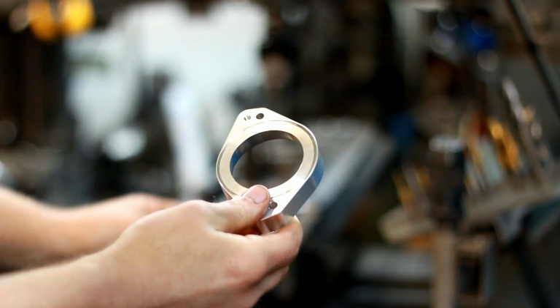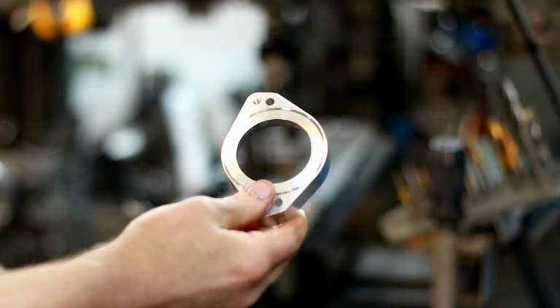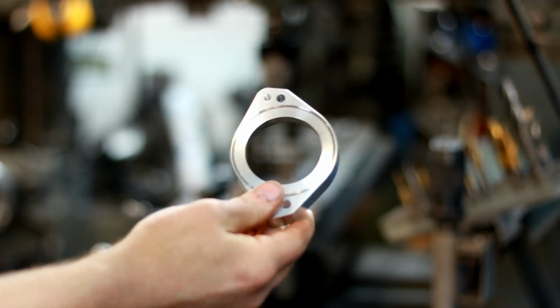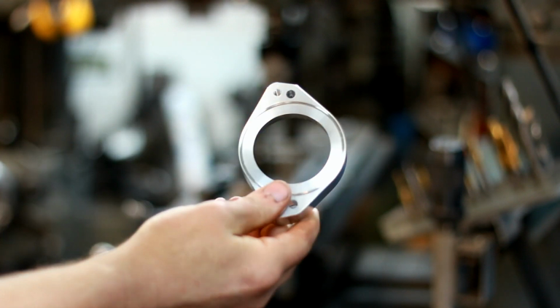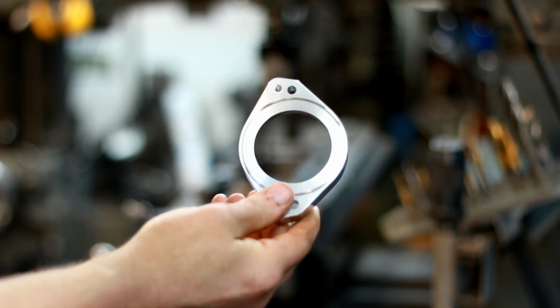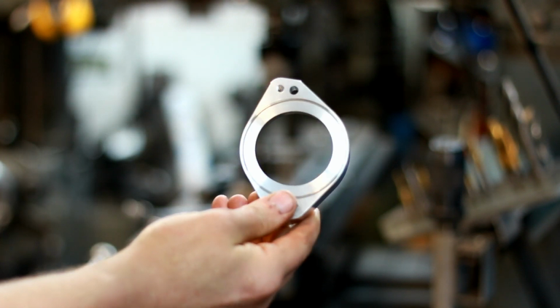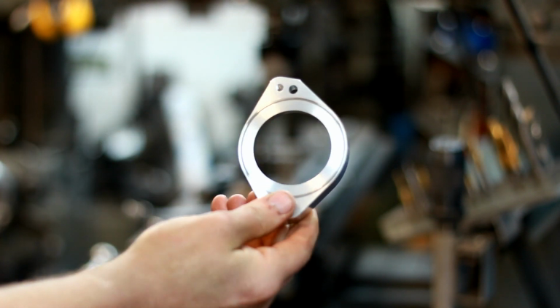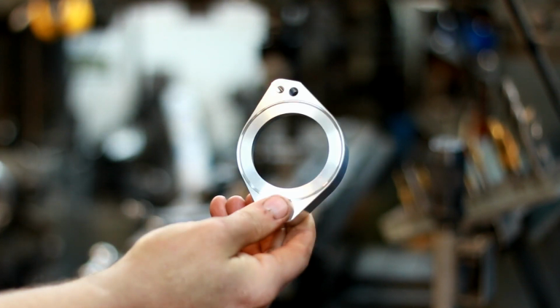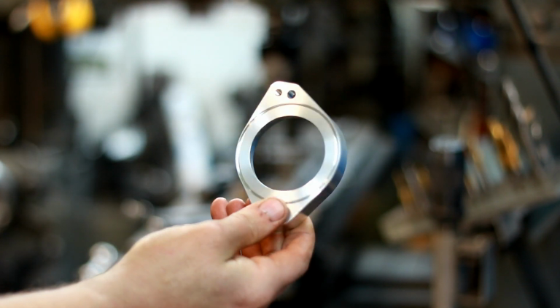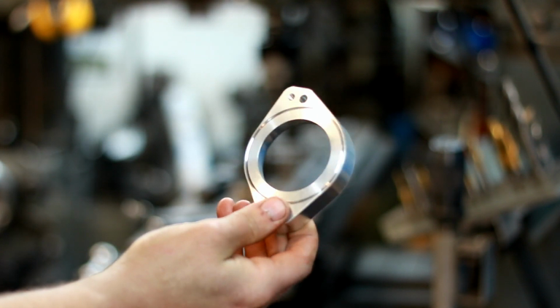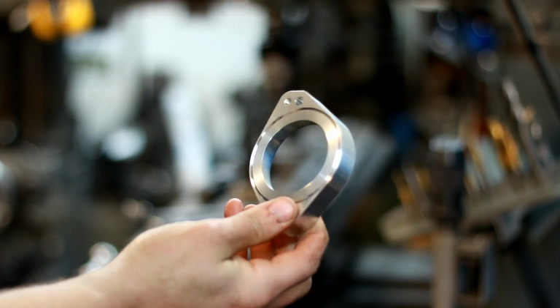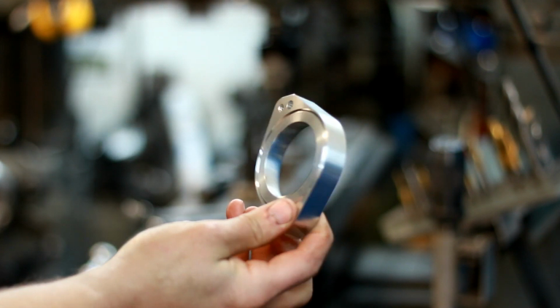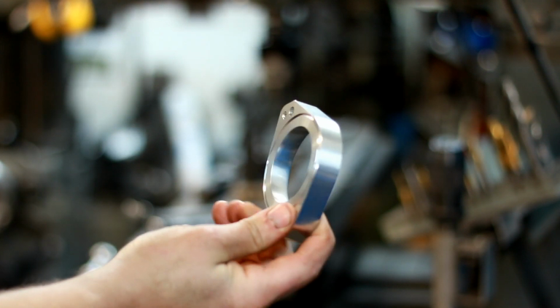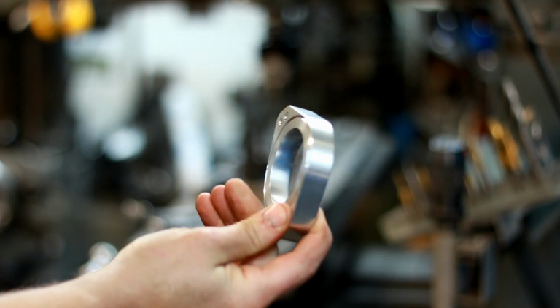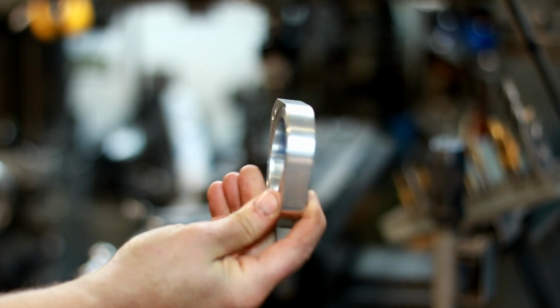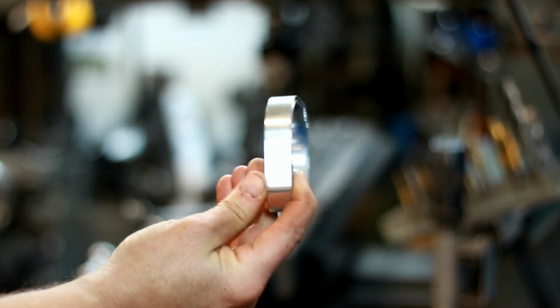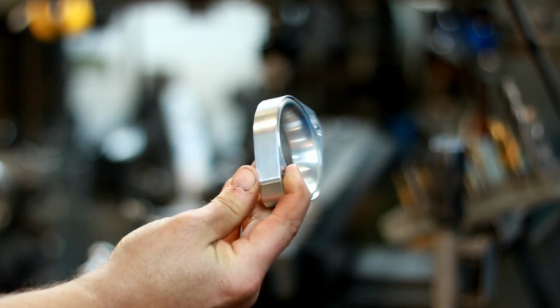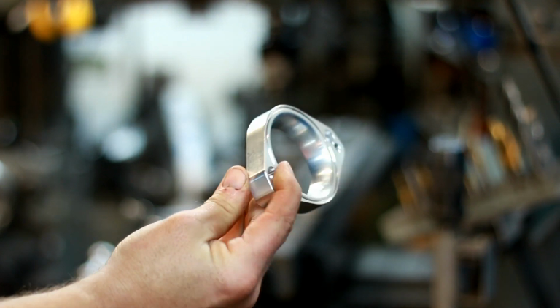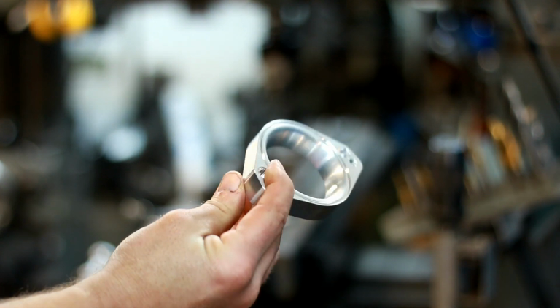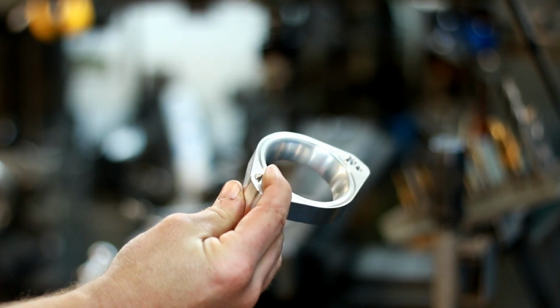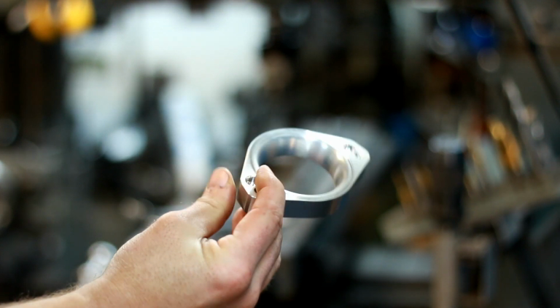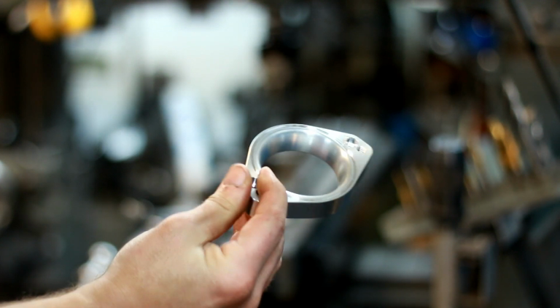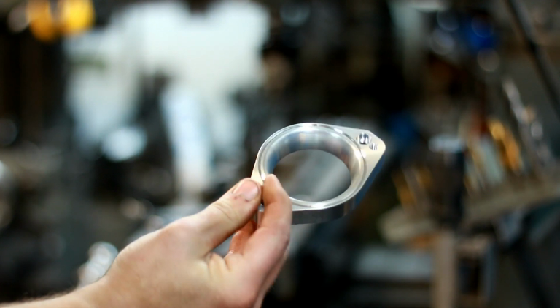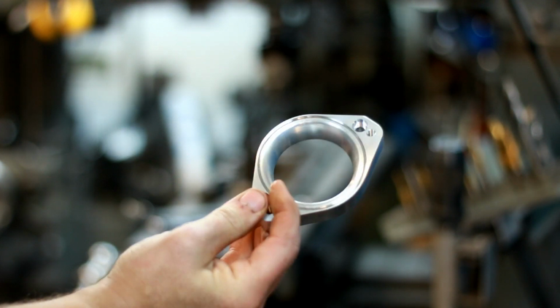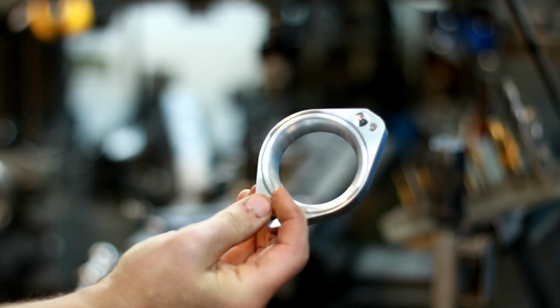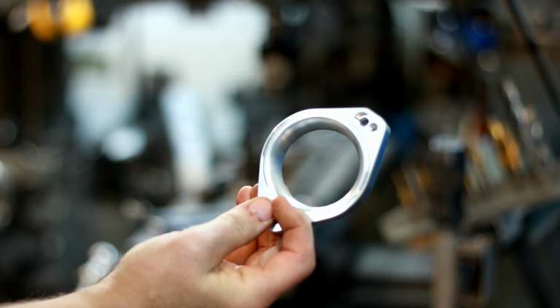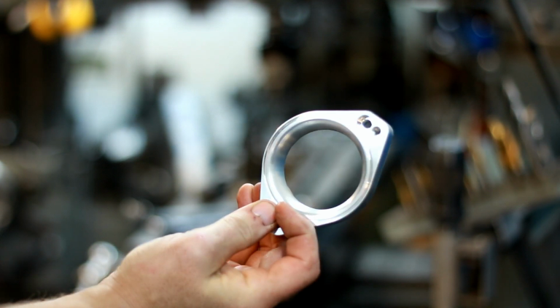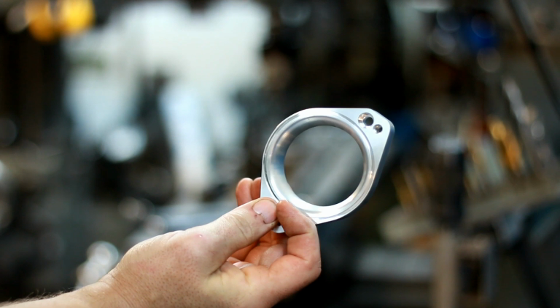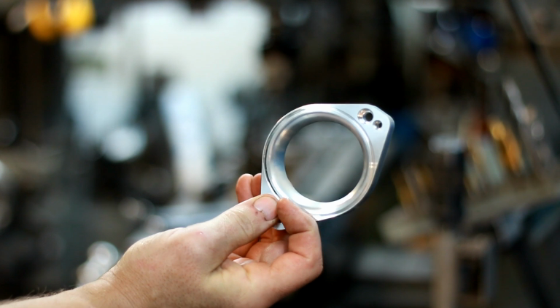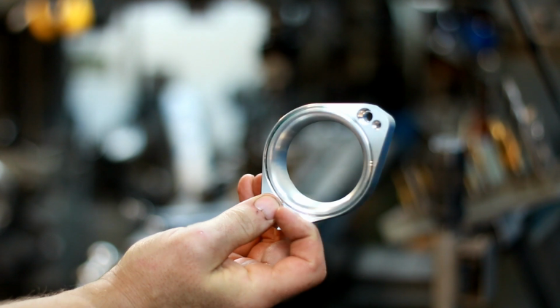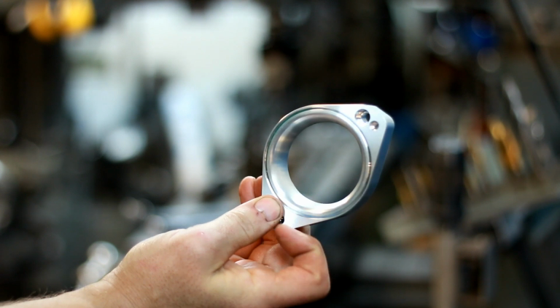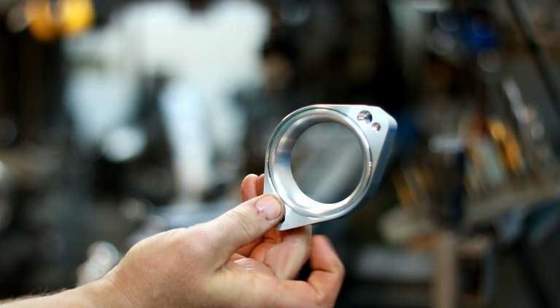Today's project consists of opening the bore on this — the 63mm.